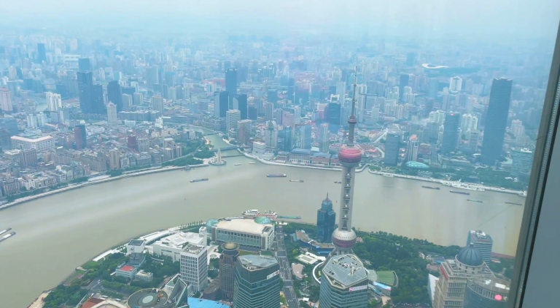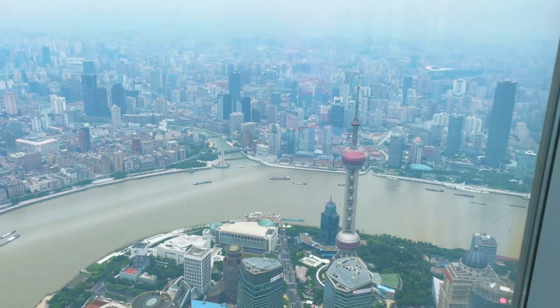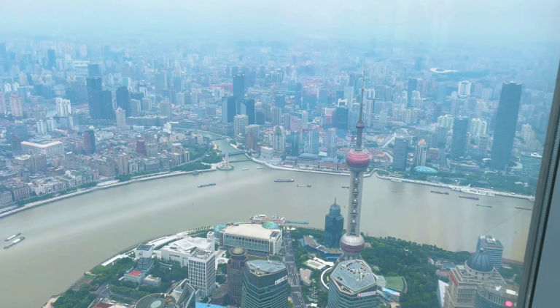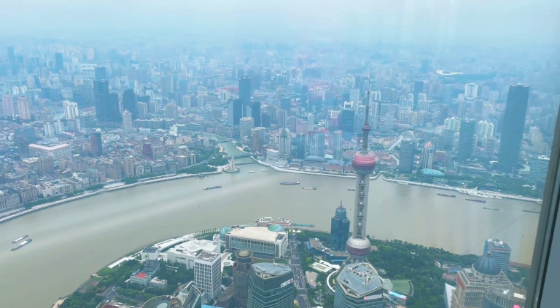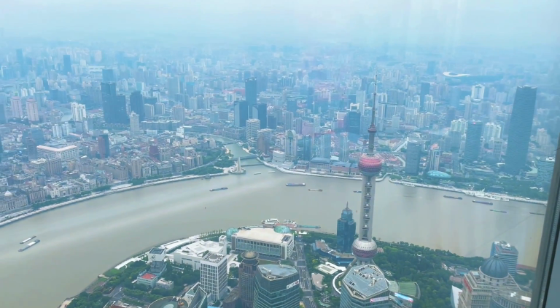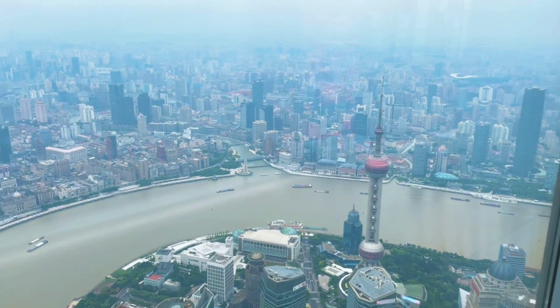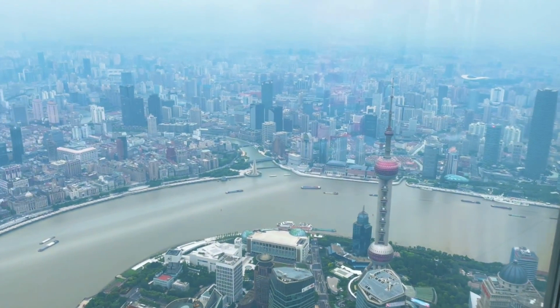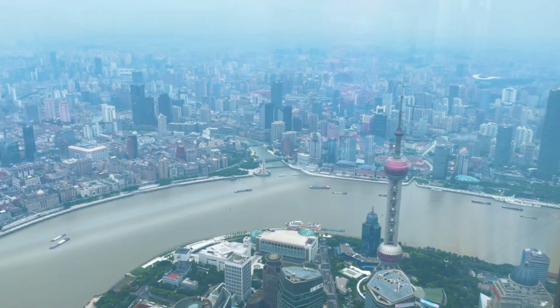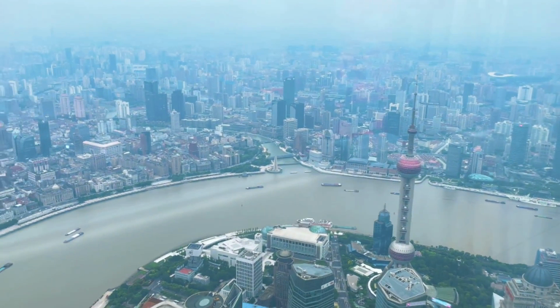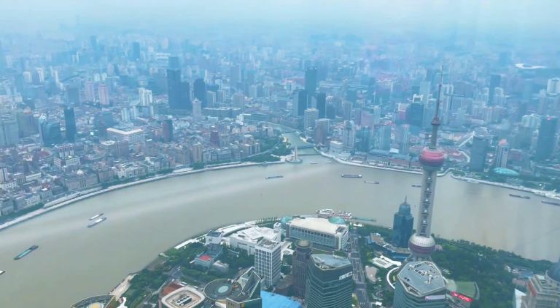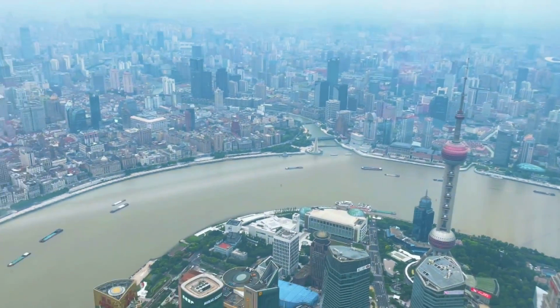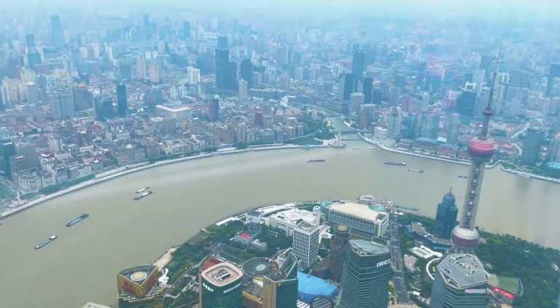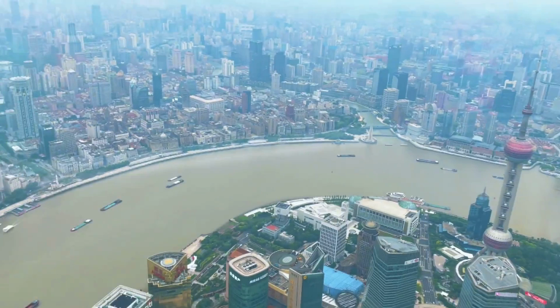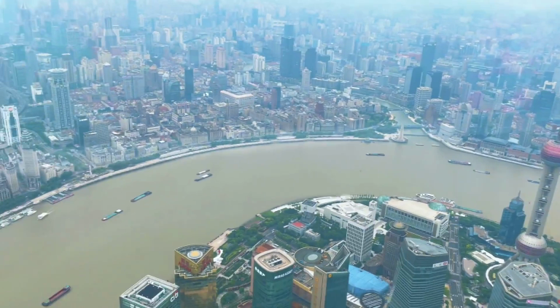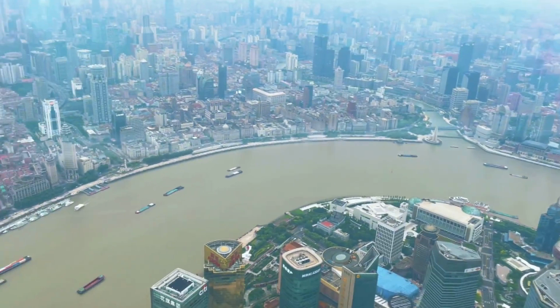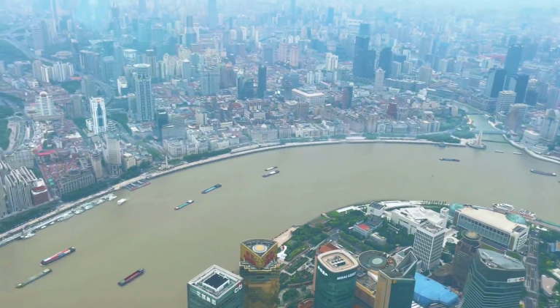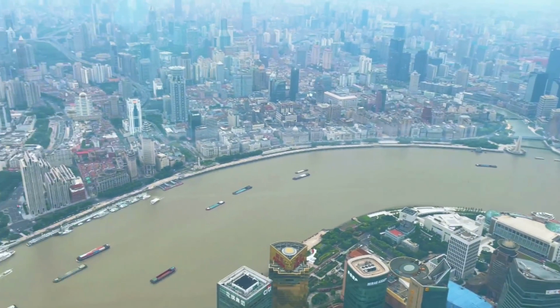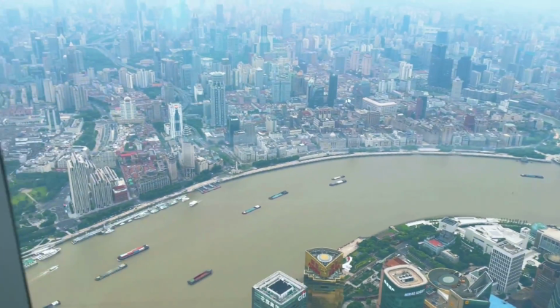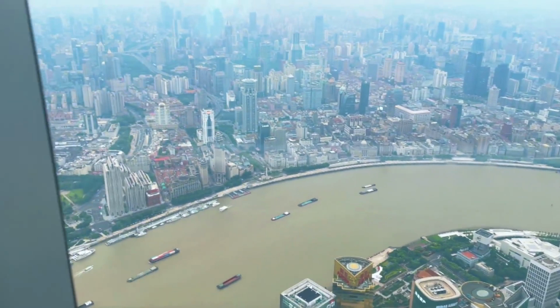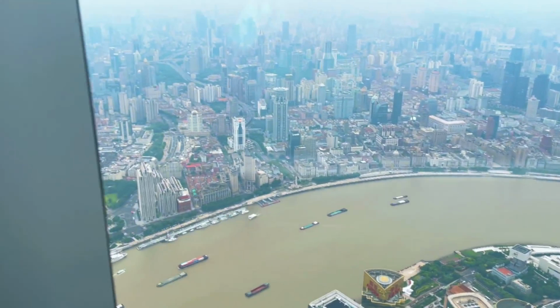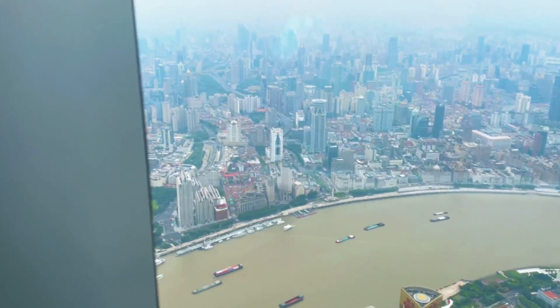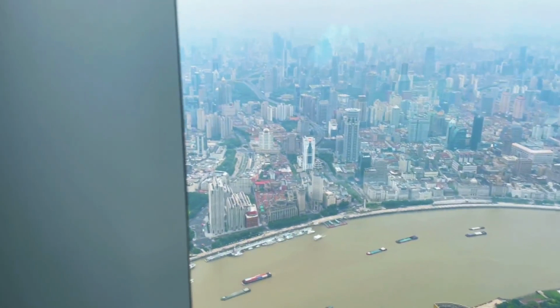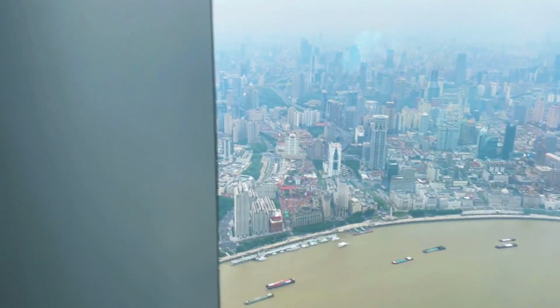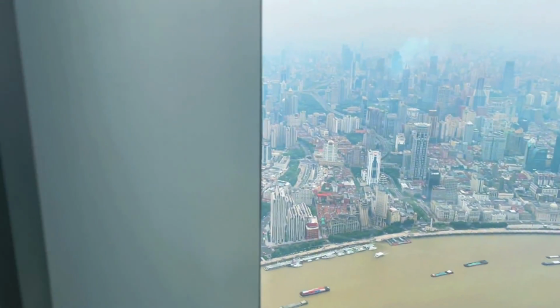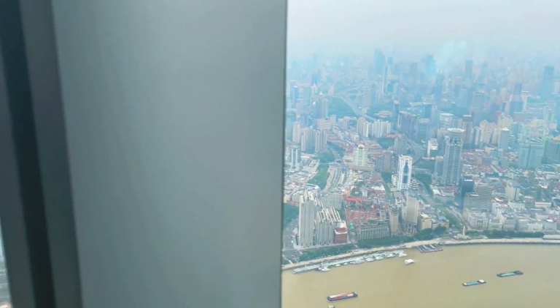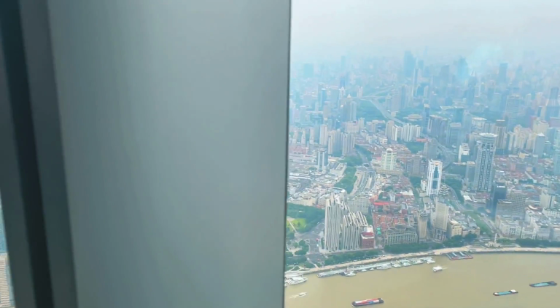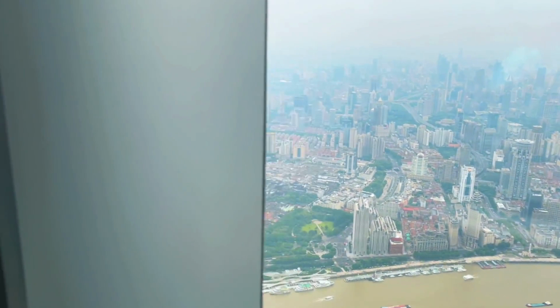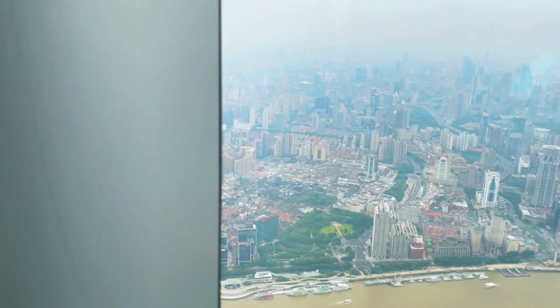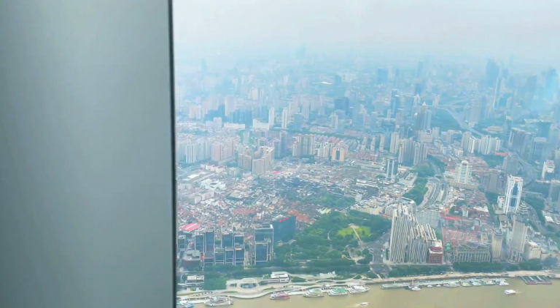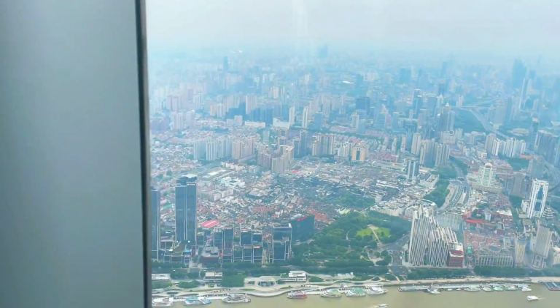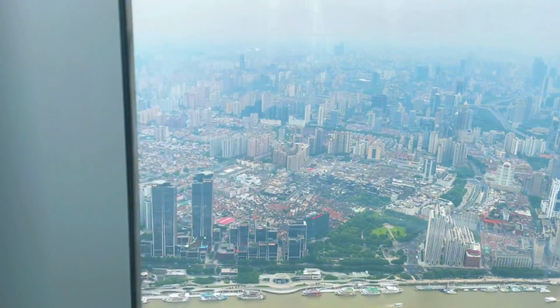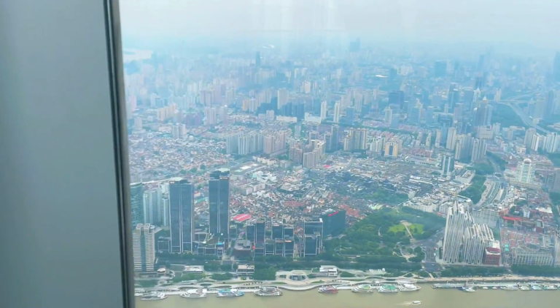It took almost seven years to build this gigantic skyscraper.